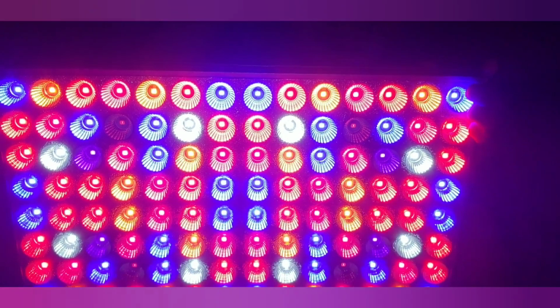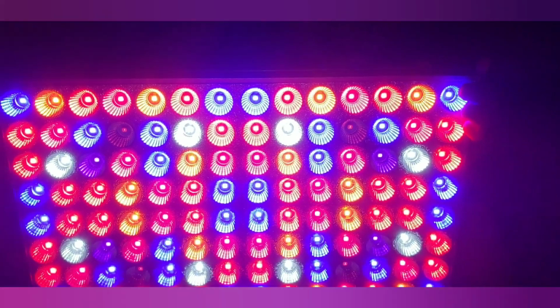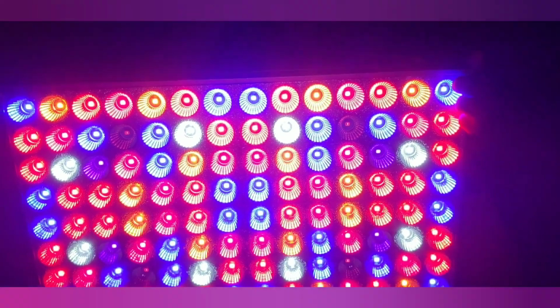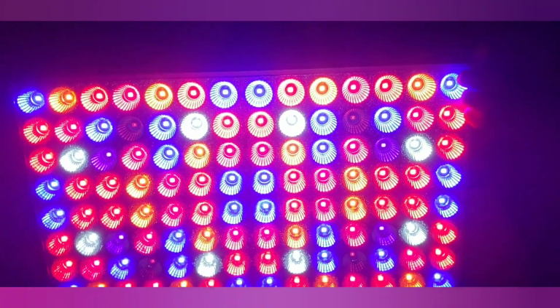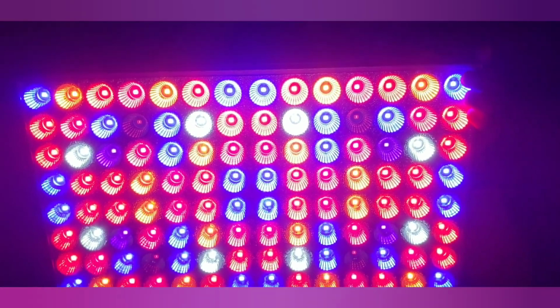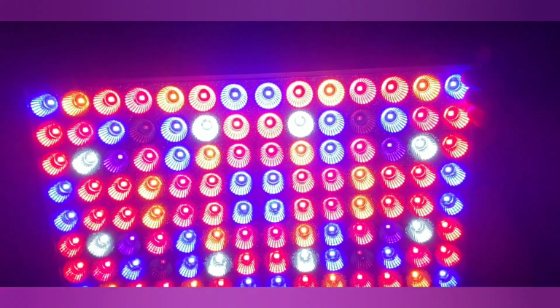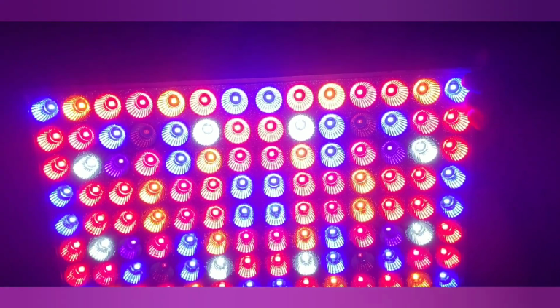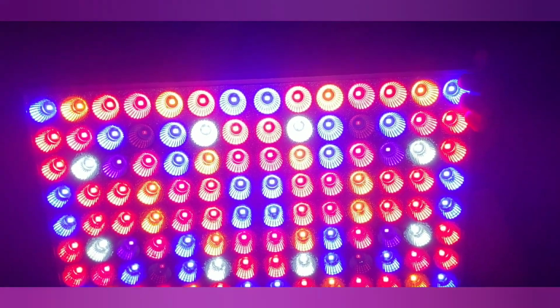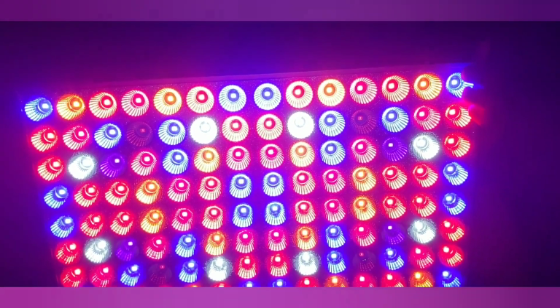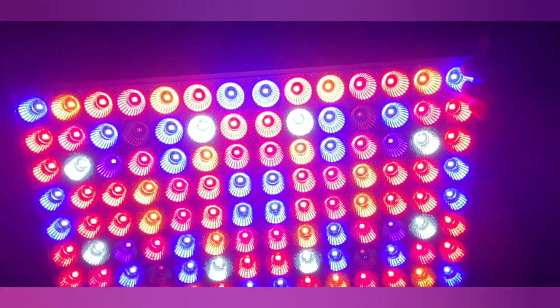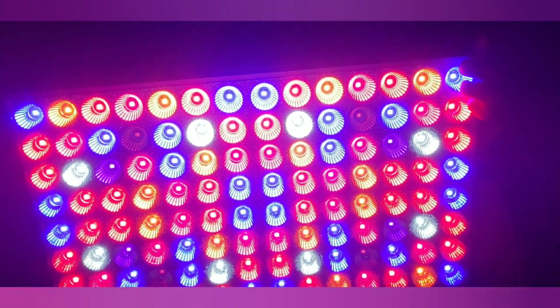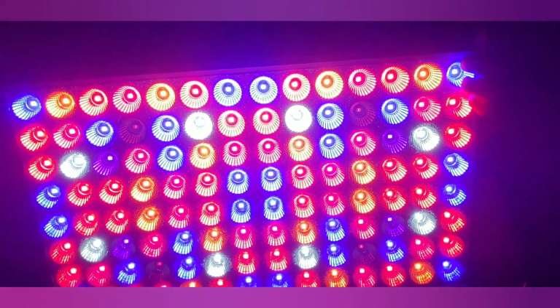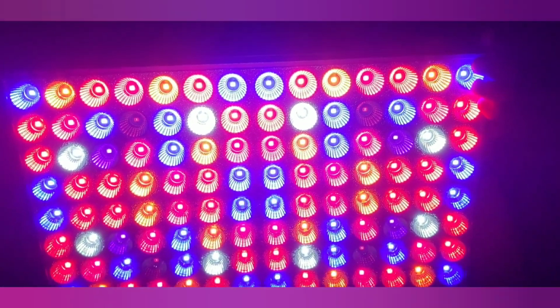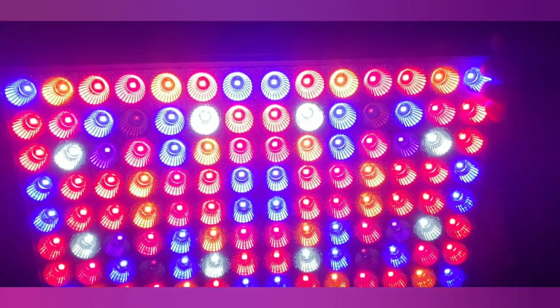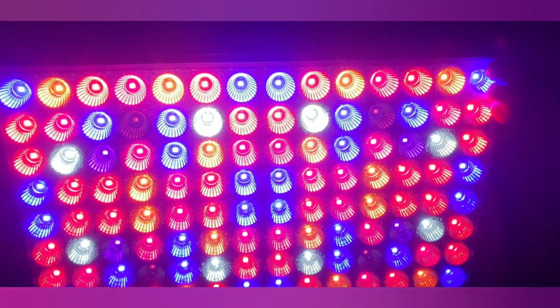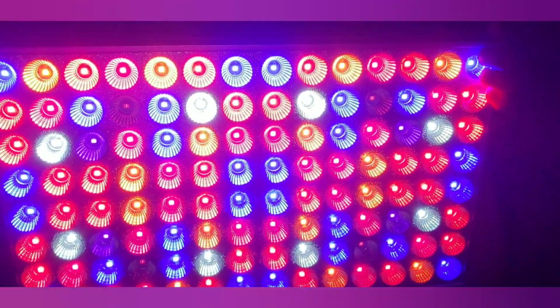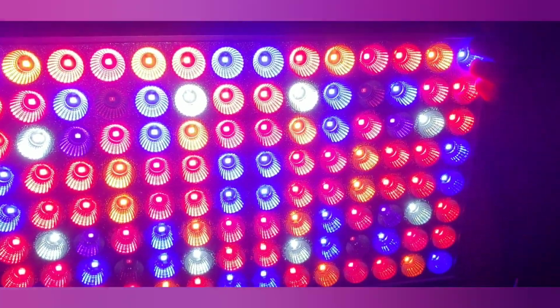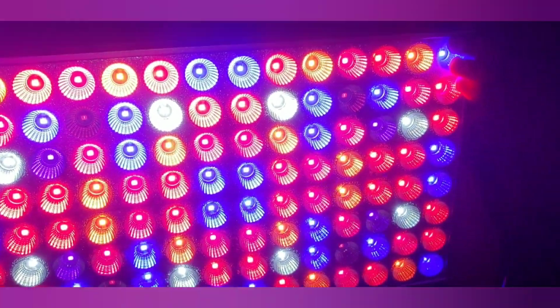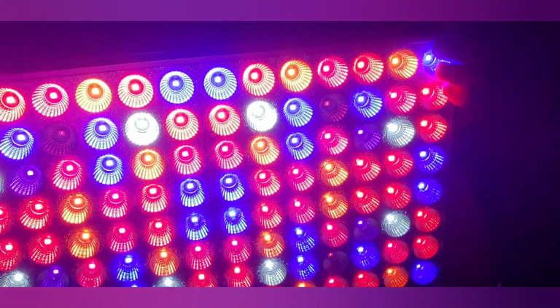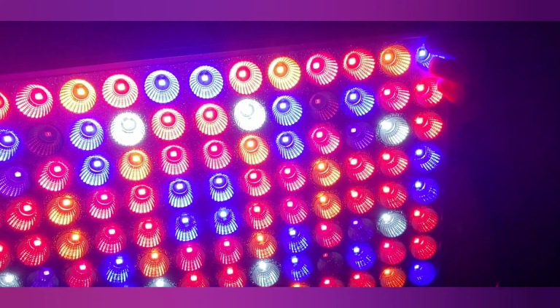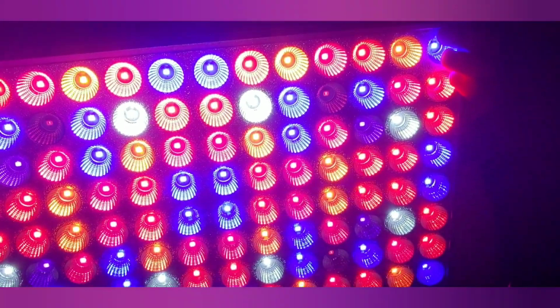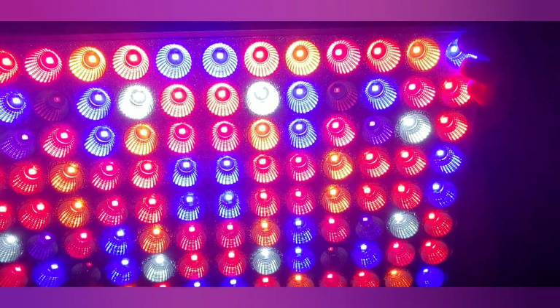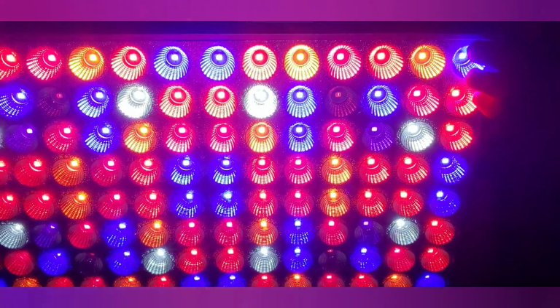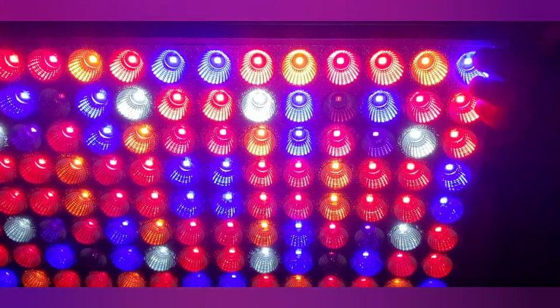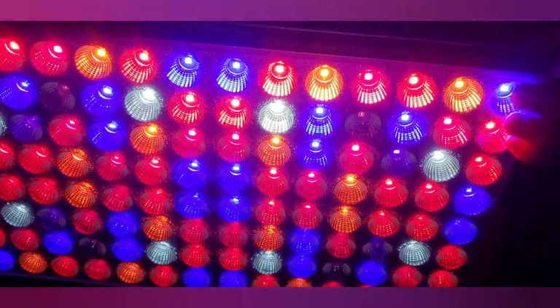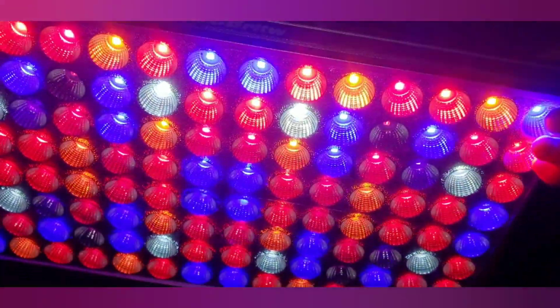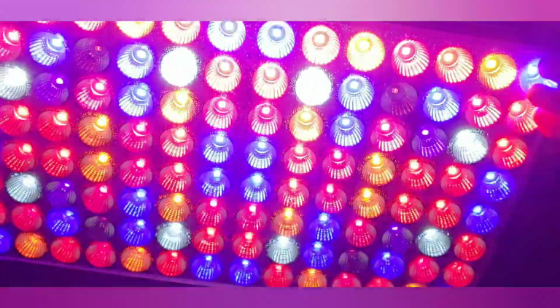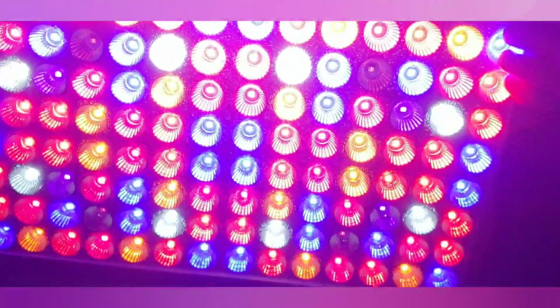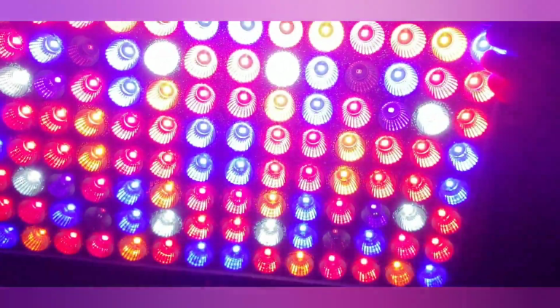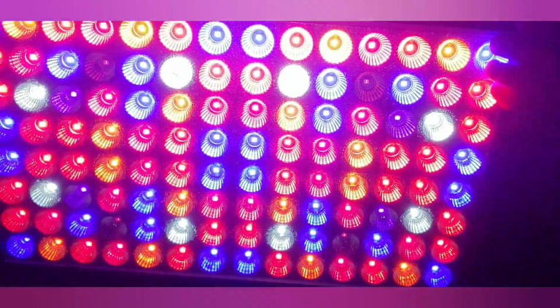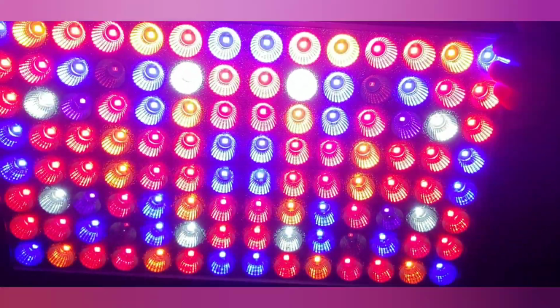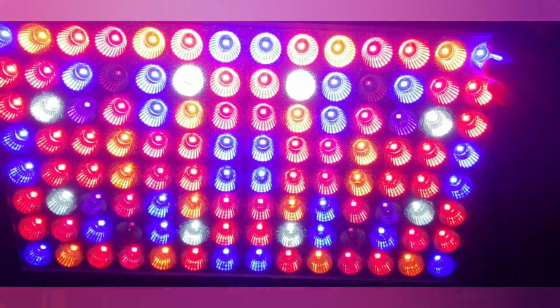This is it illuminated. You can see it's got all the different colors — the red, the blue, the yellow, and the white.